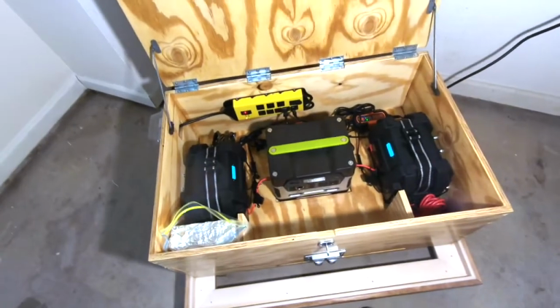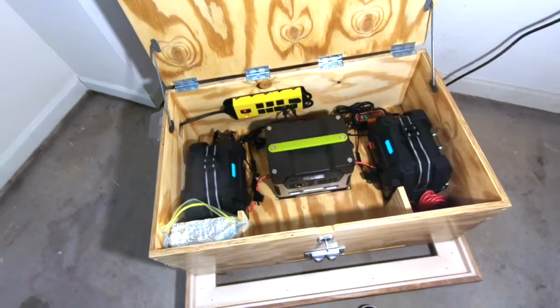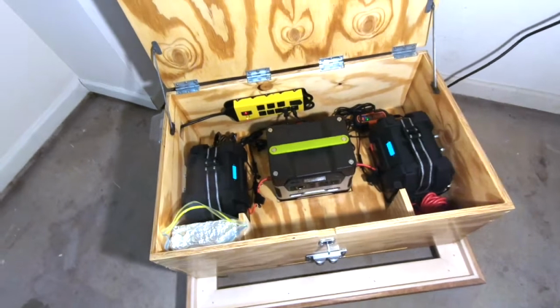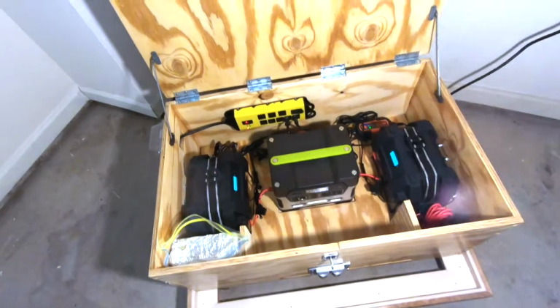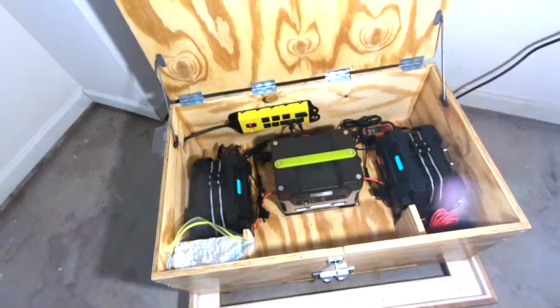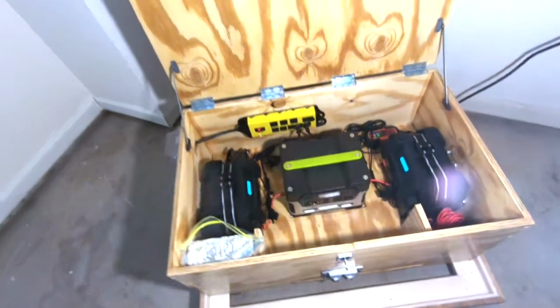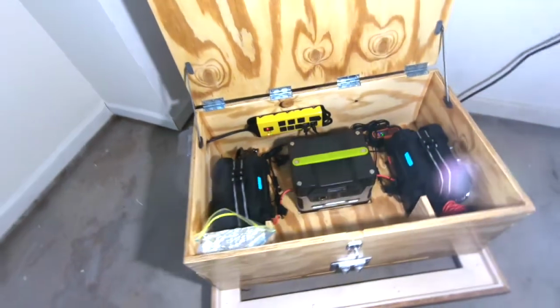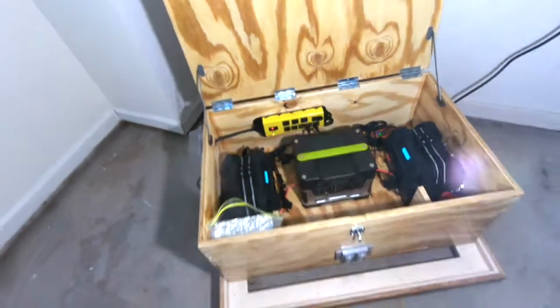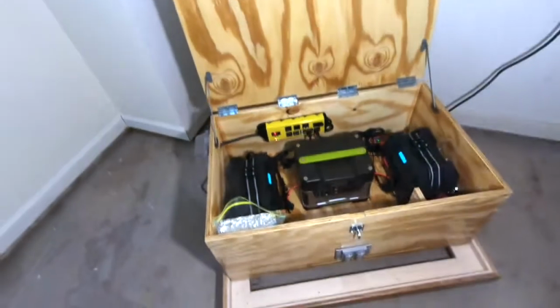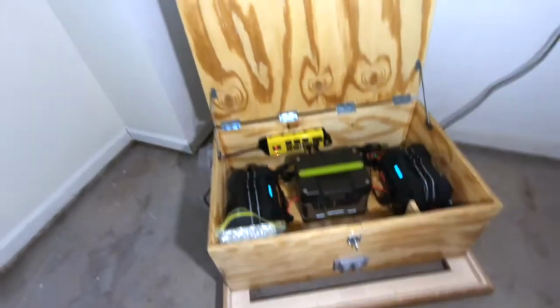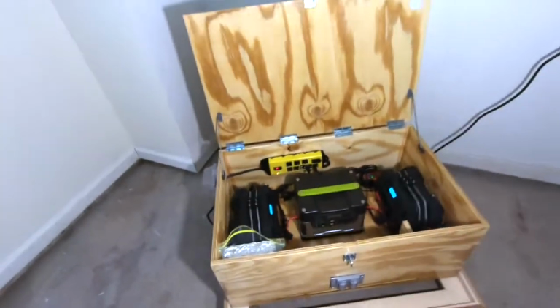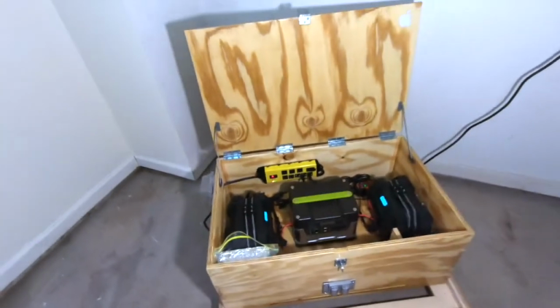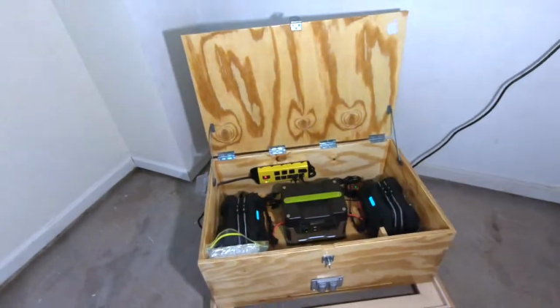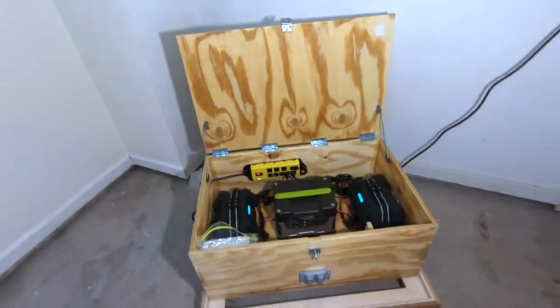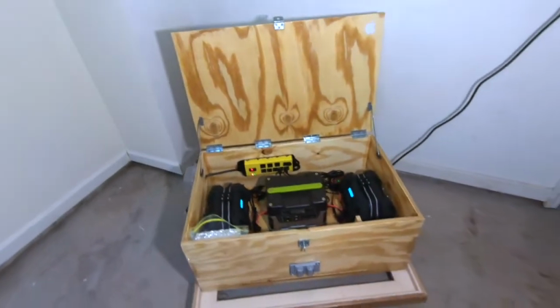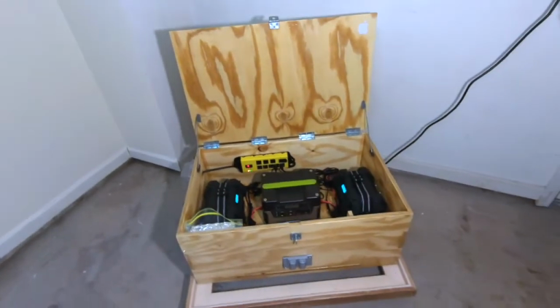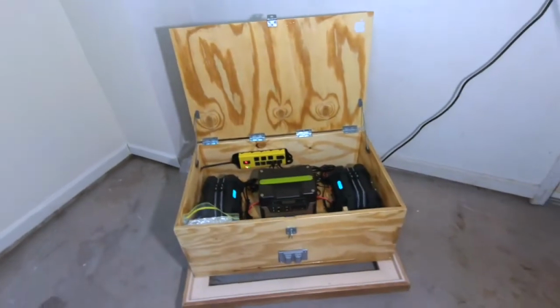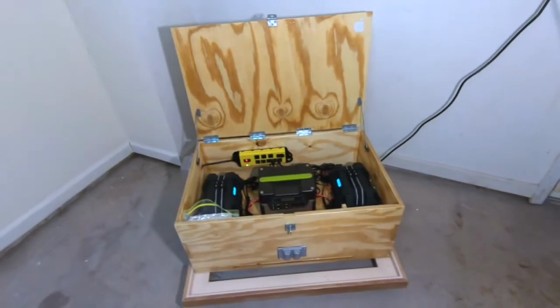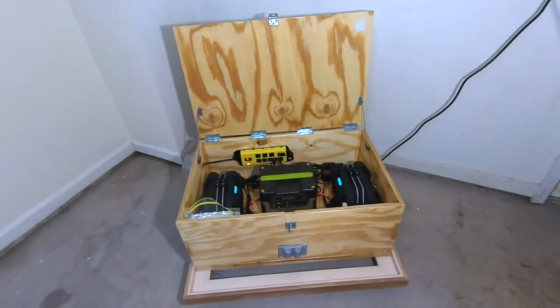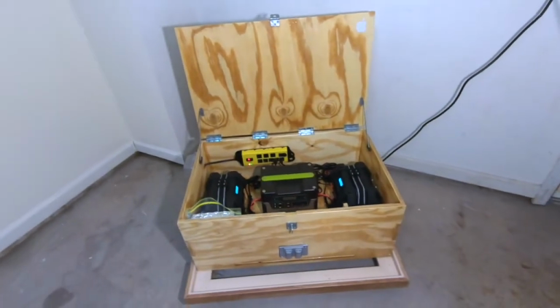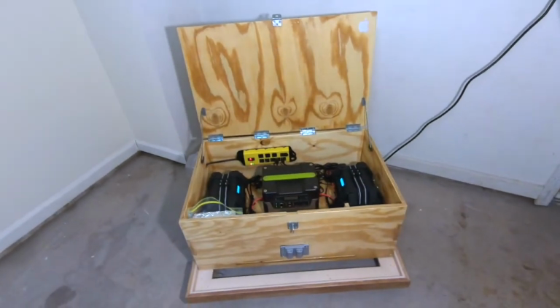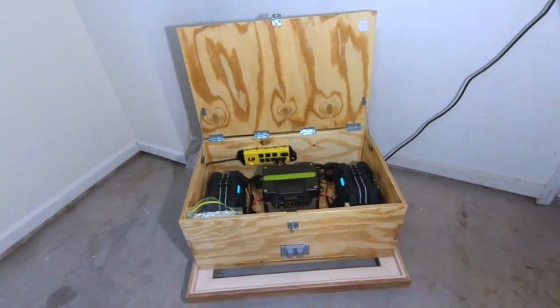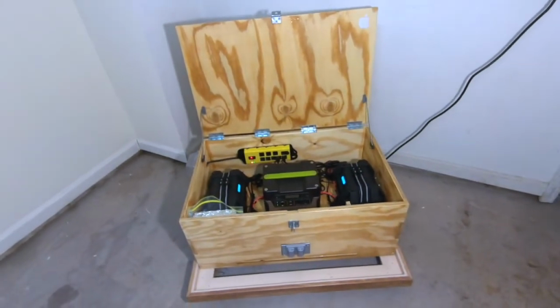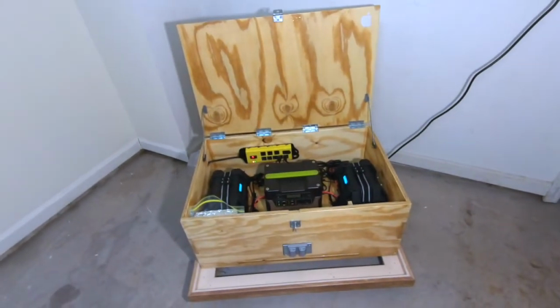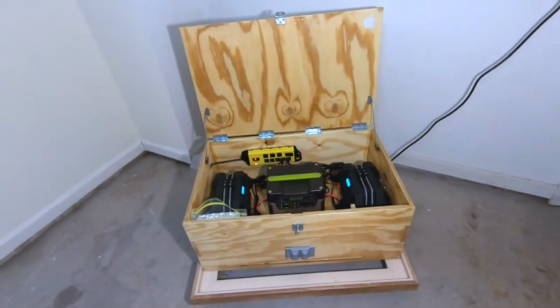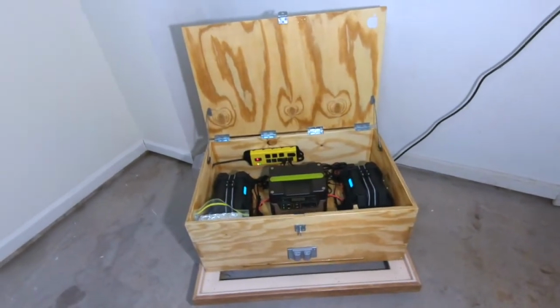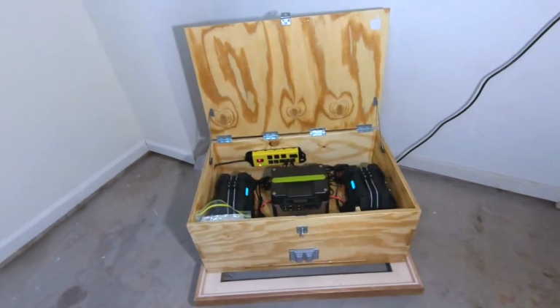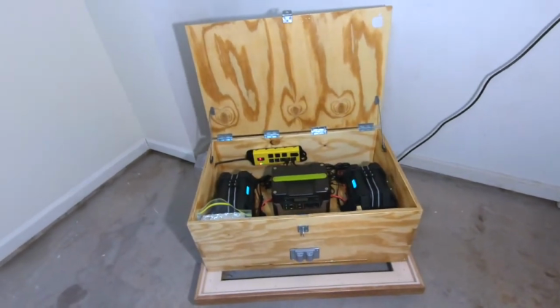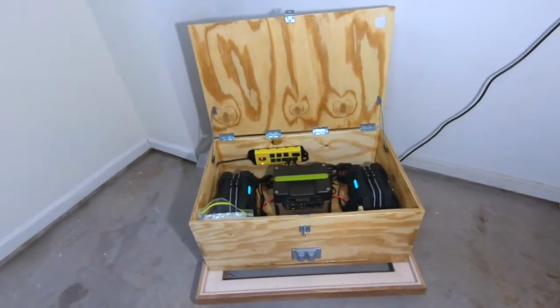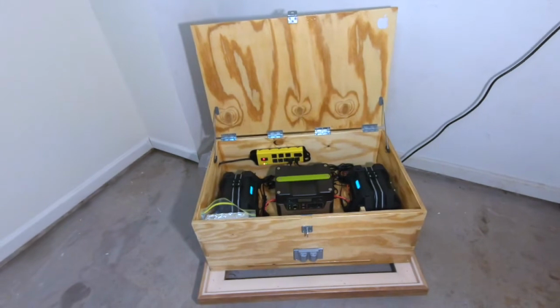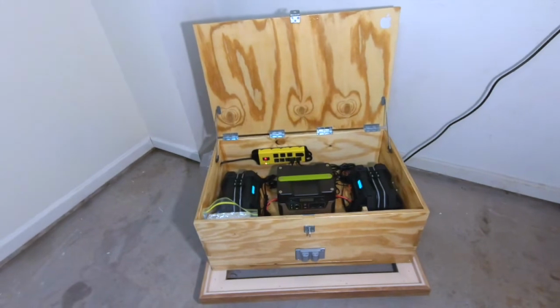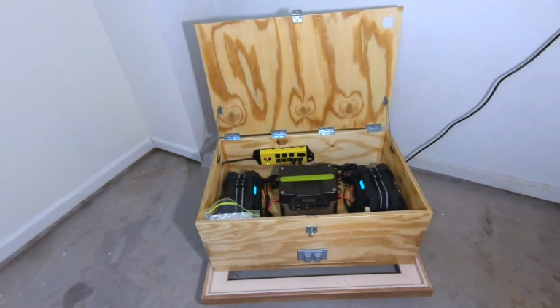If you like this build I'd really appreciate a like and any comments regarding it.